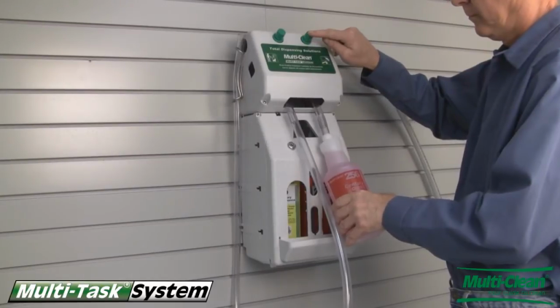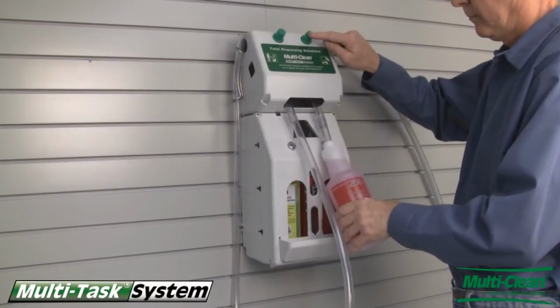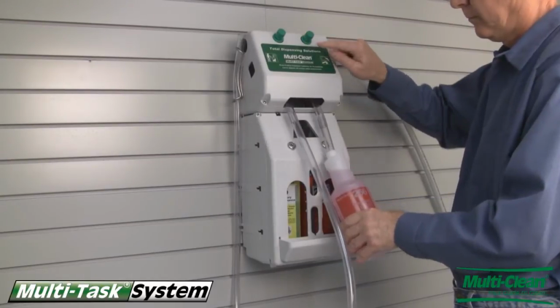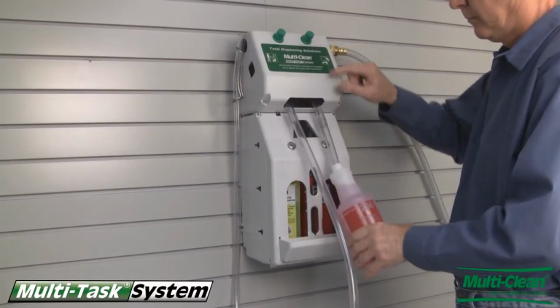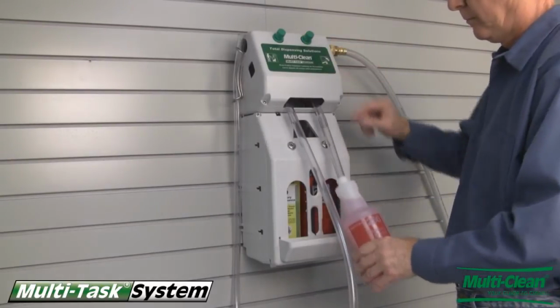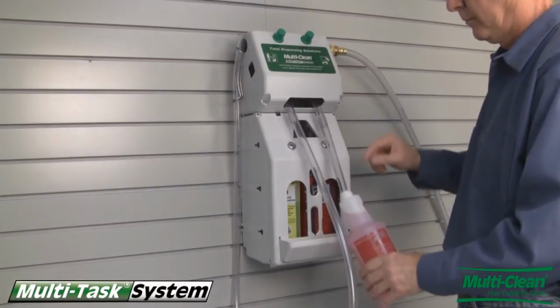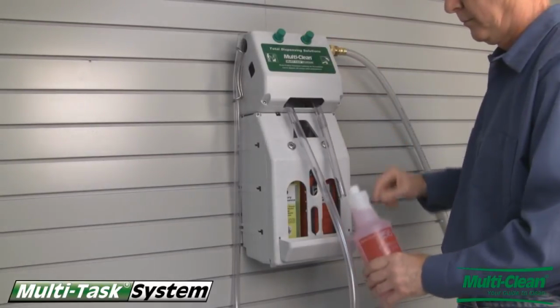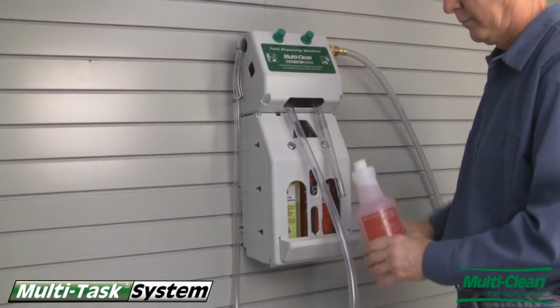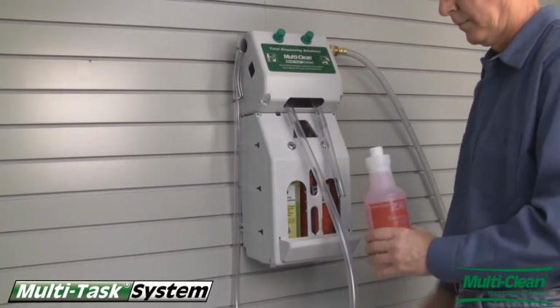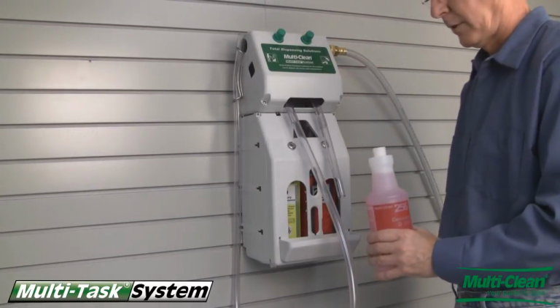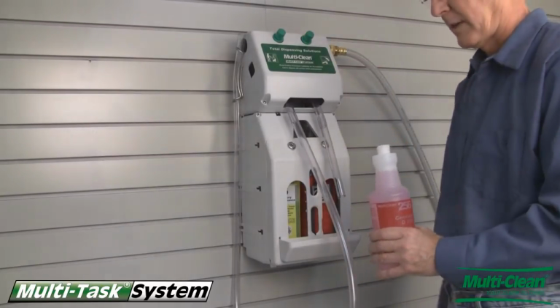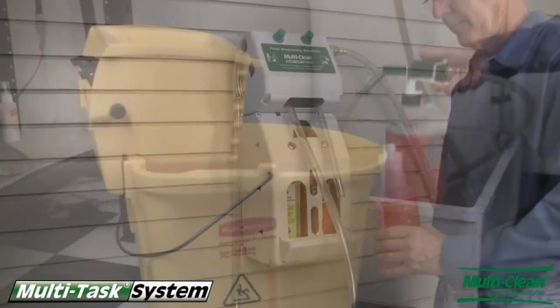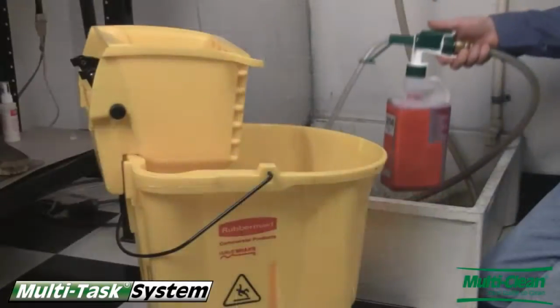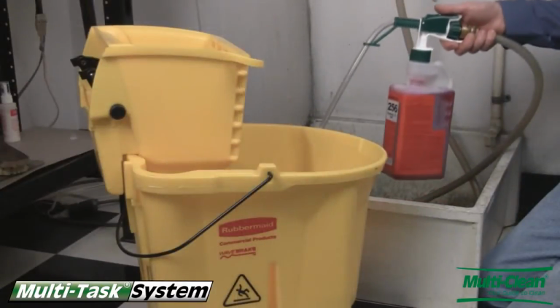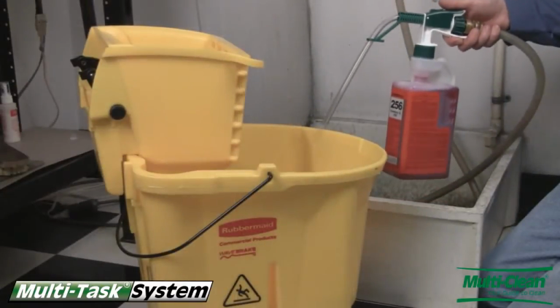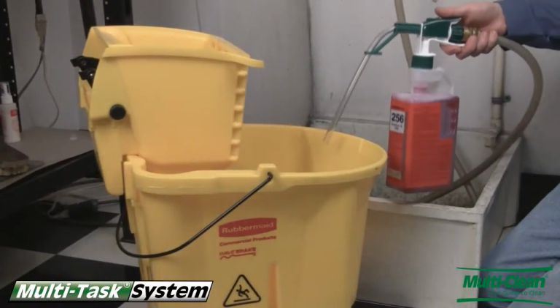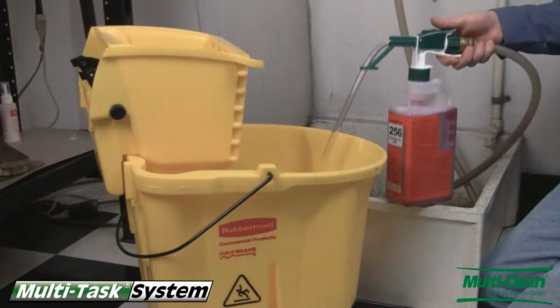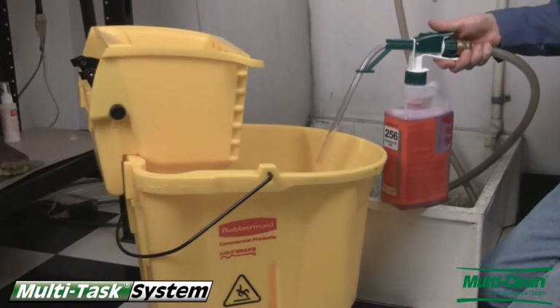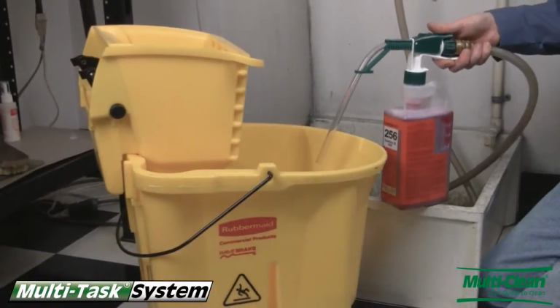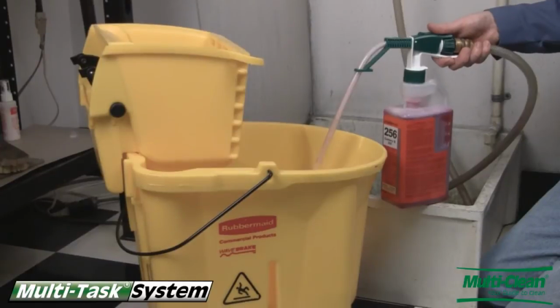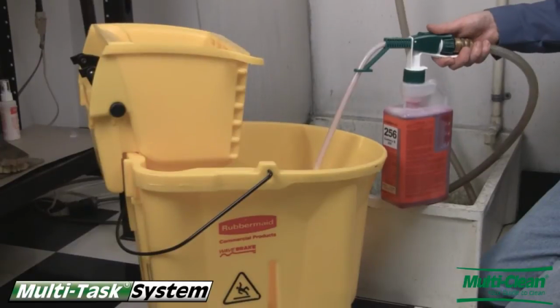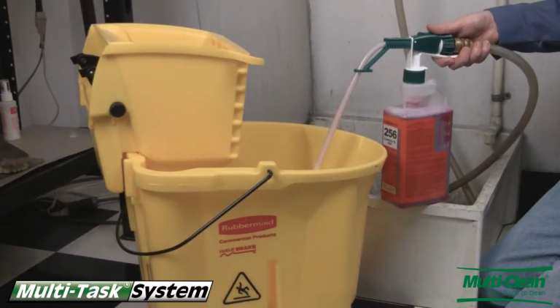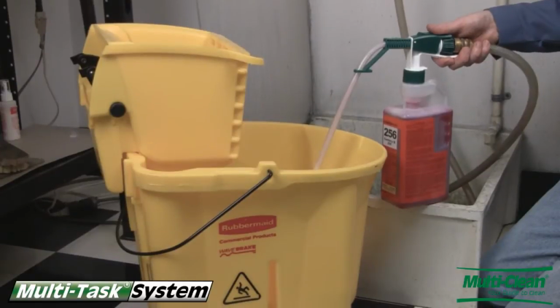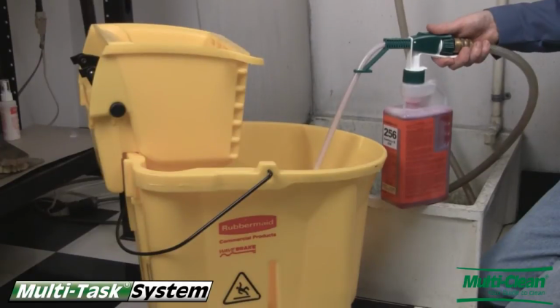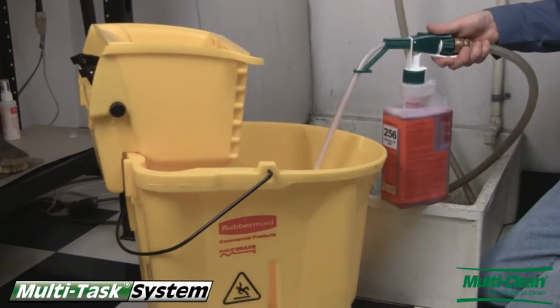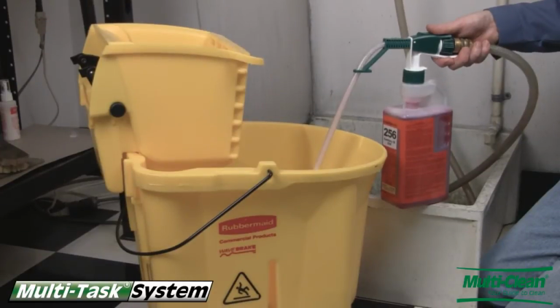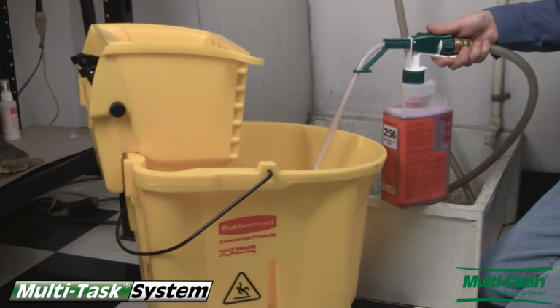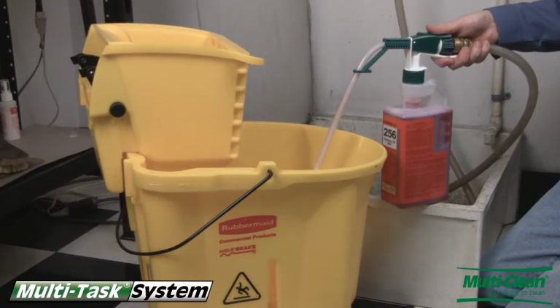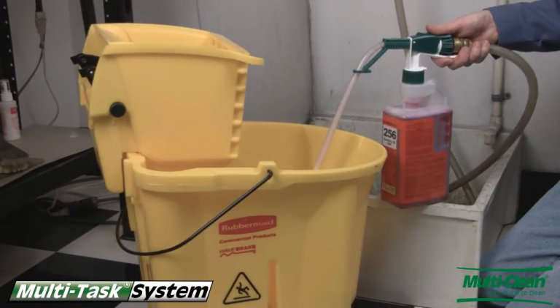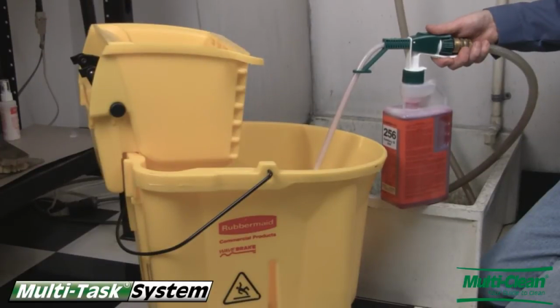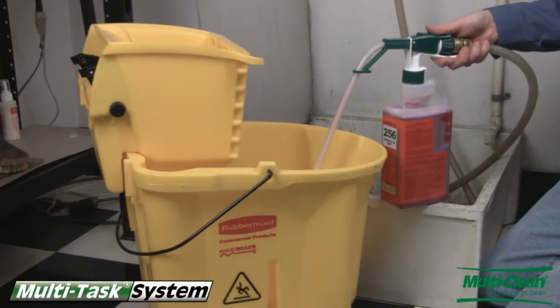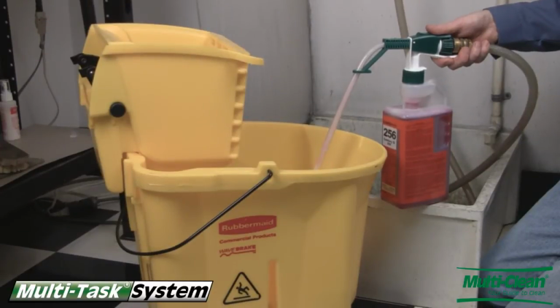For on-the-go dispensing, the Easy-Fill gun allows dispensing of Multitask concentrates from any cold water source.